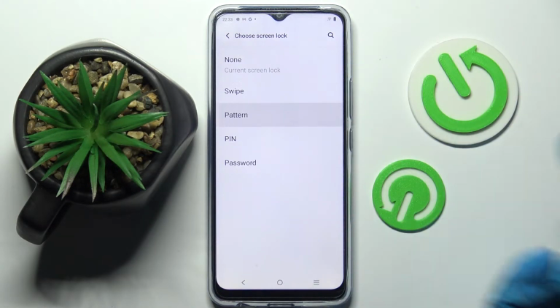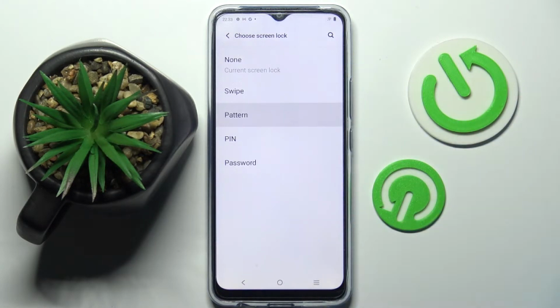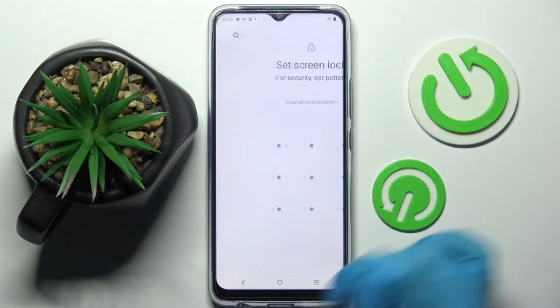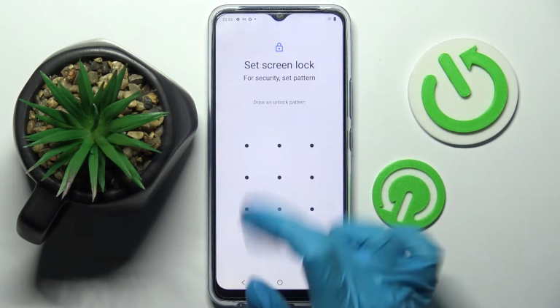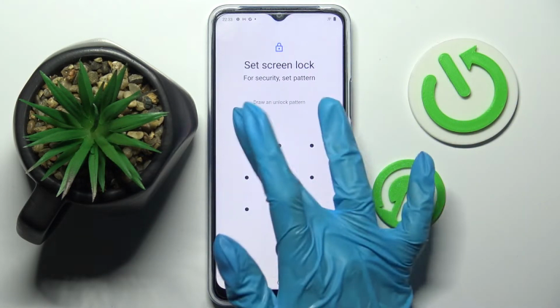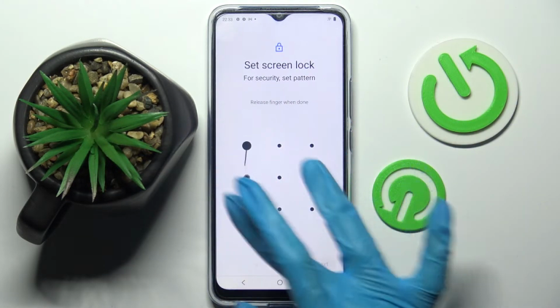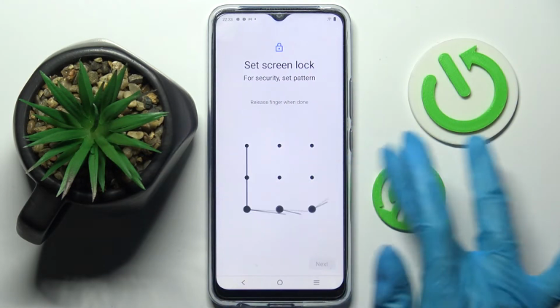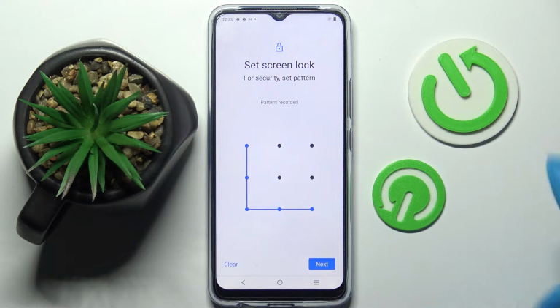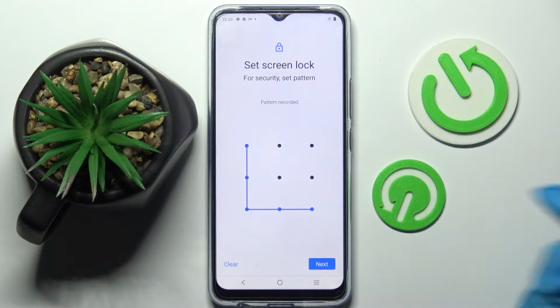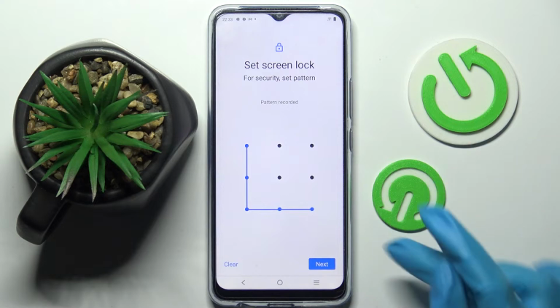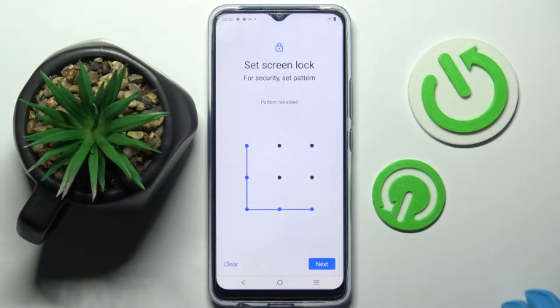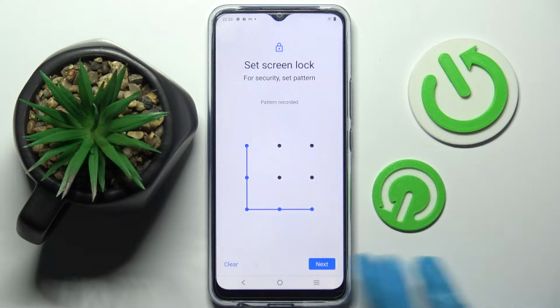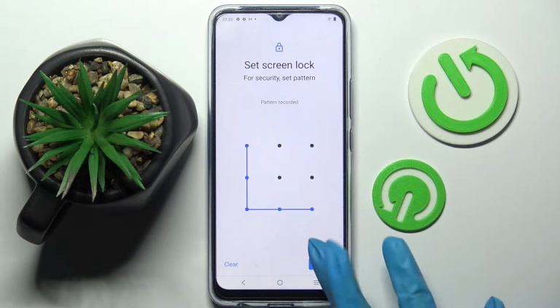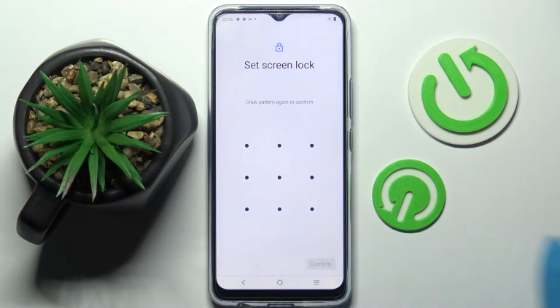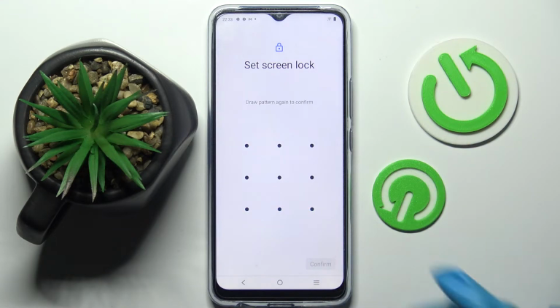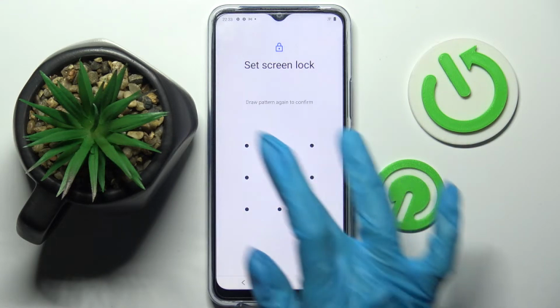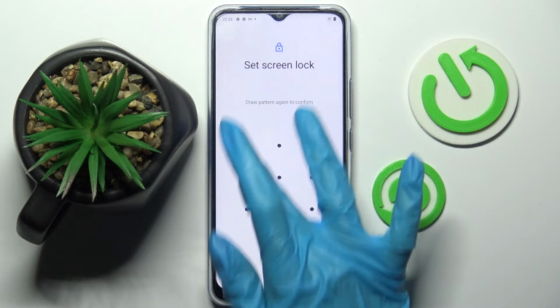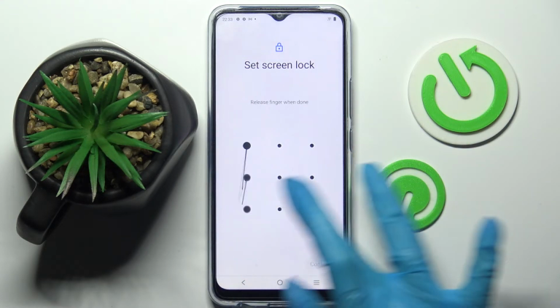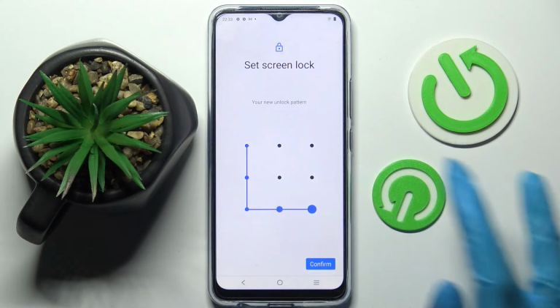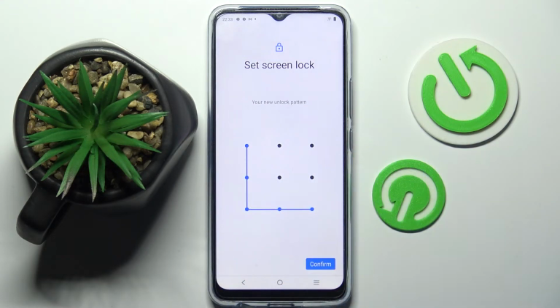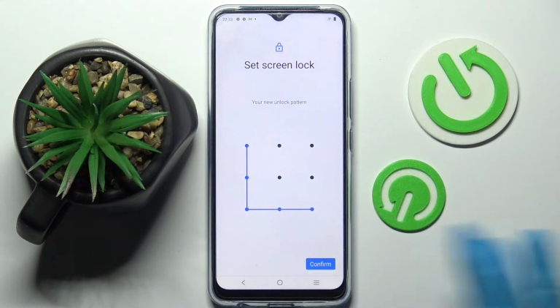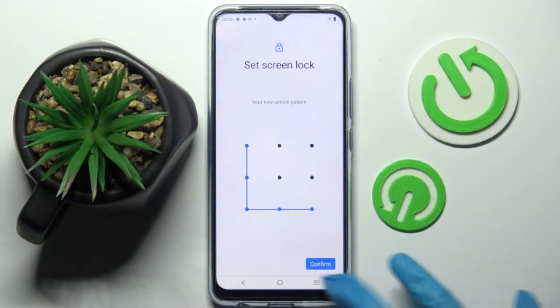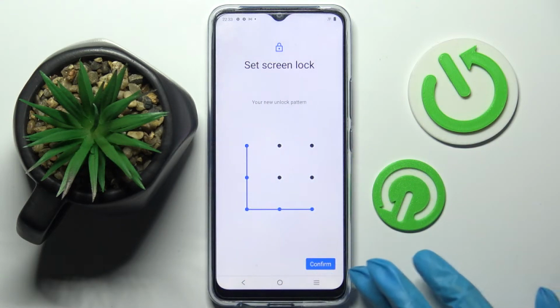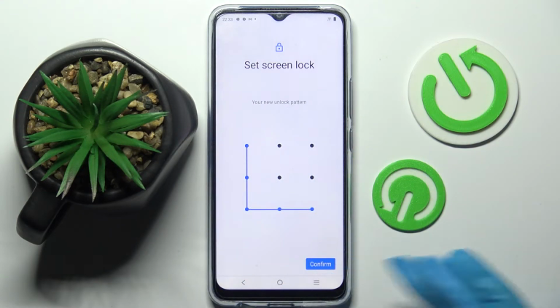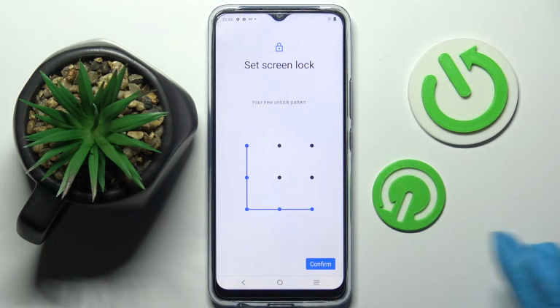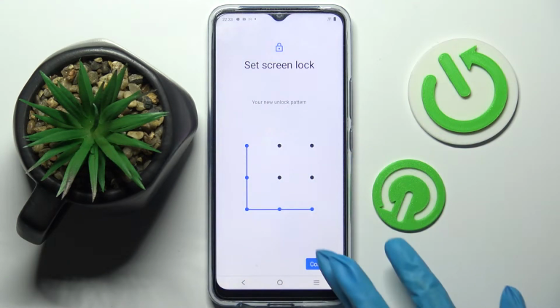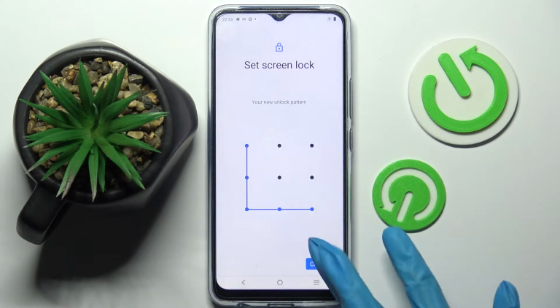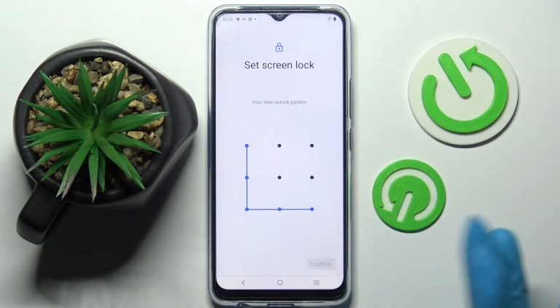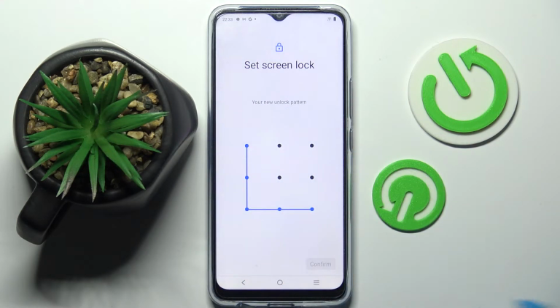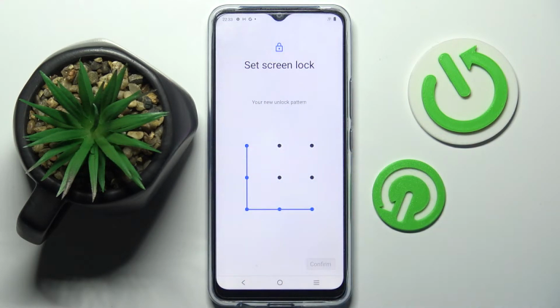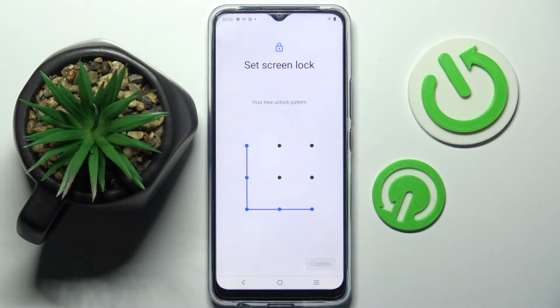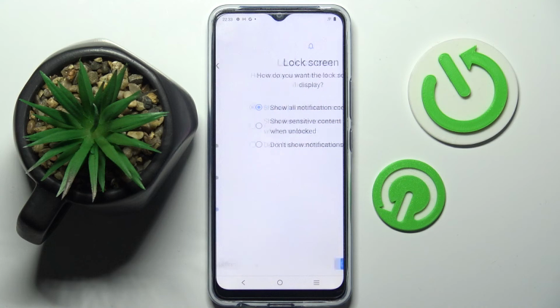After that you need to enter your lock-in method, choose Next at the bottom right corner, repeat it and tap on Confirm at the bottom right corner as well.